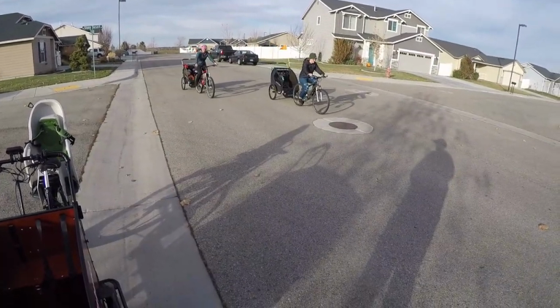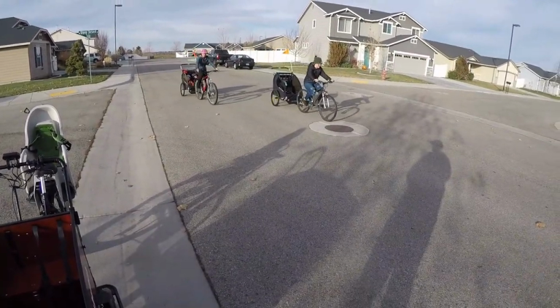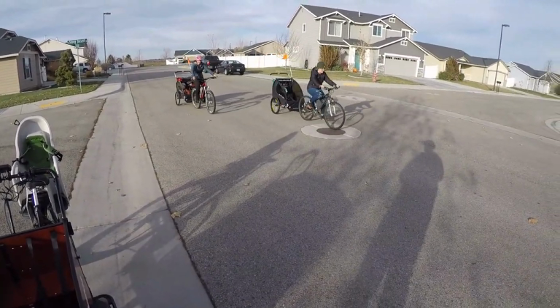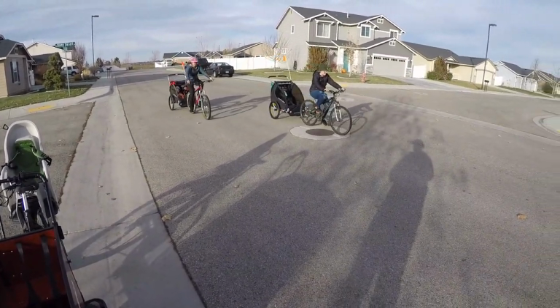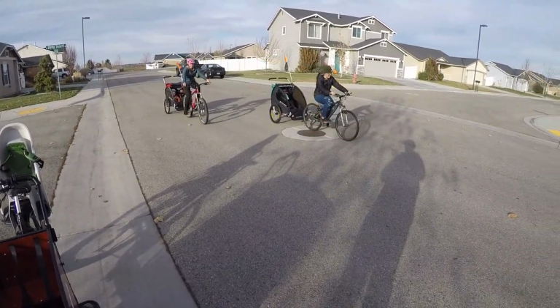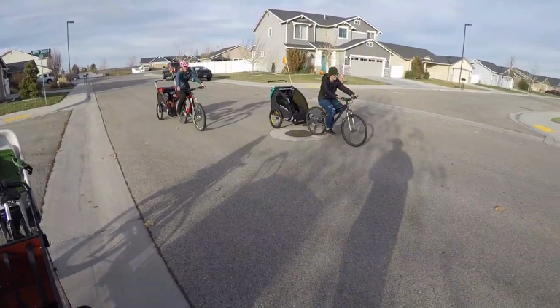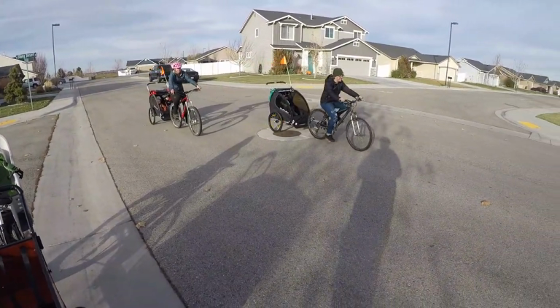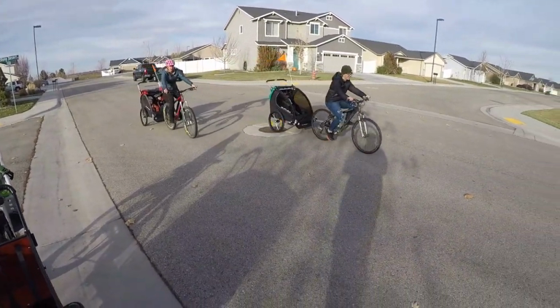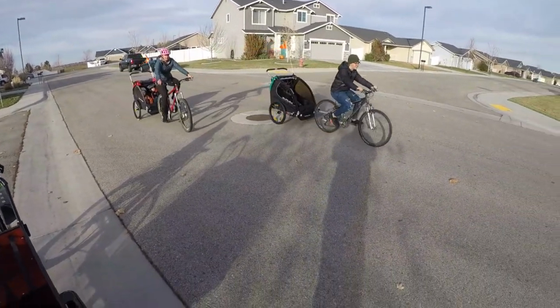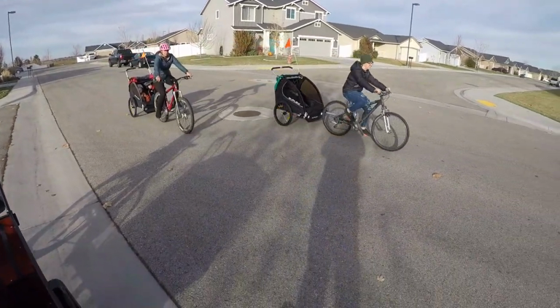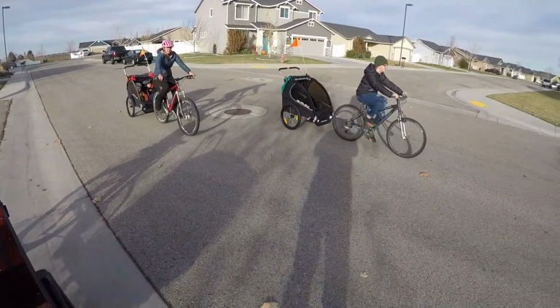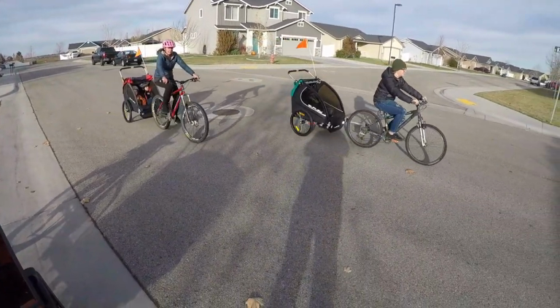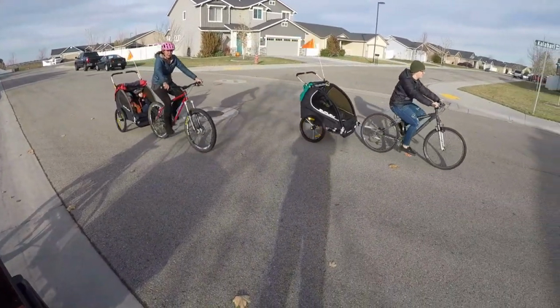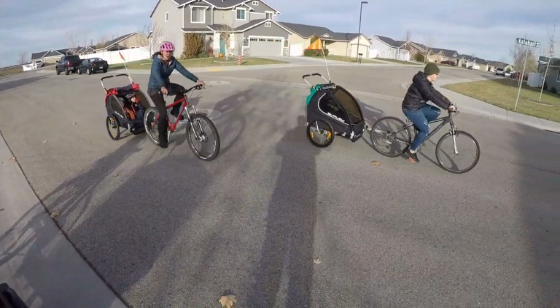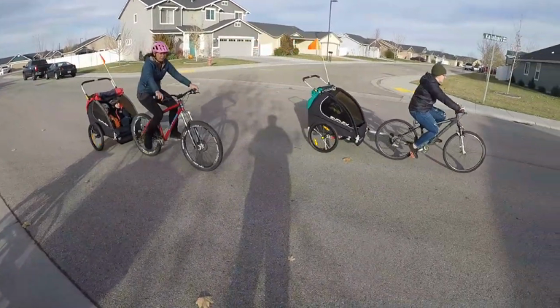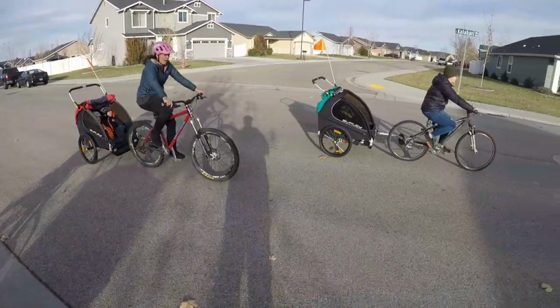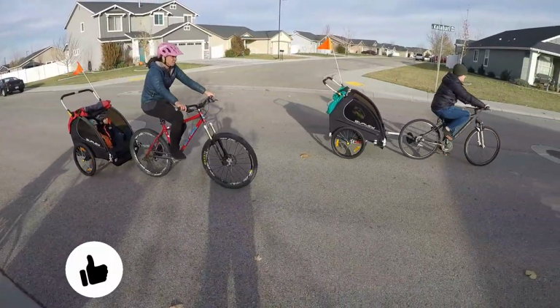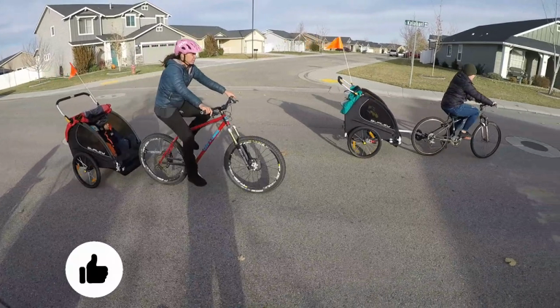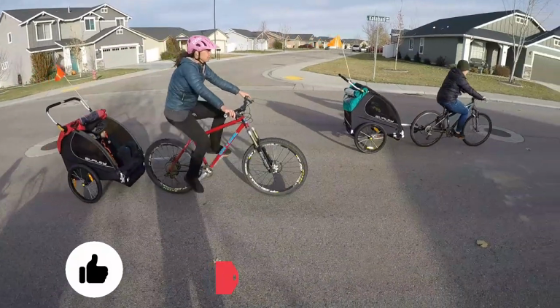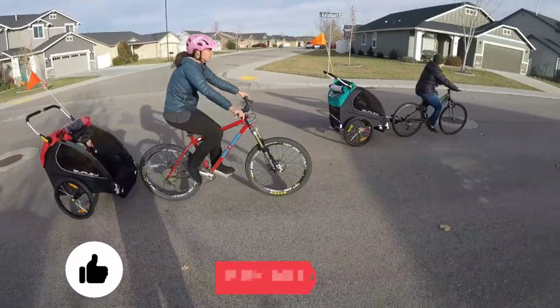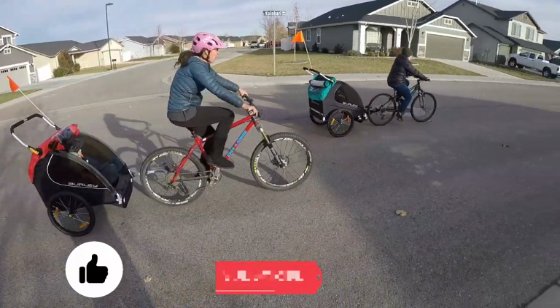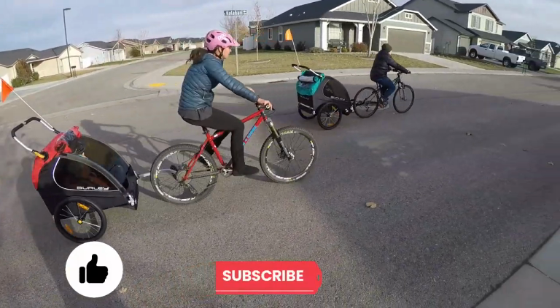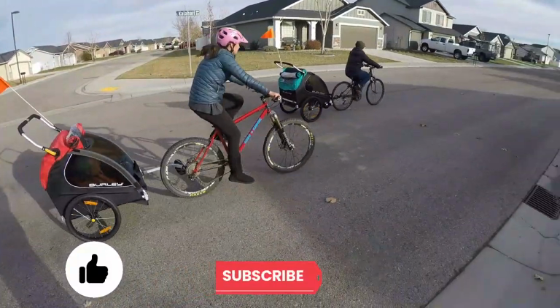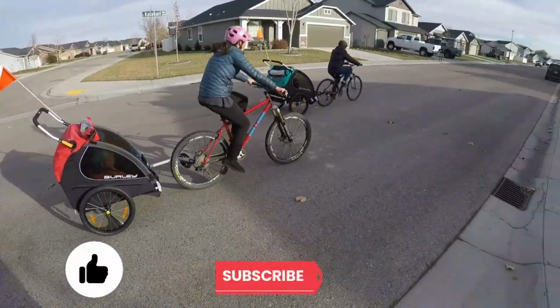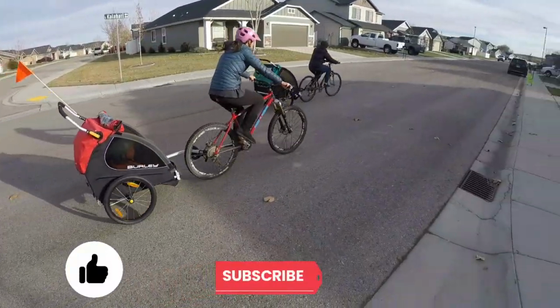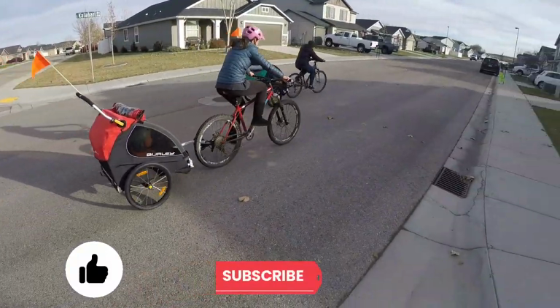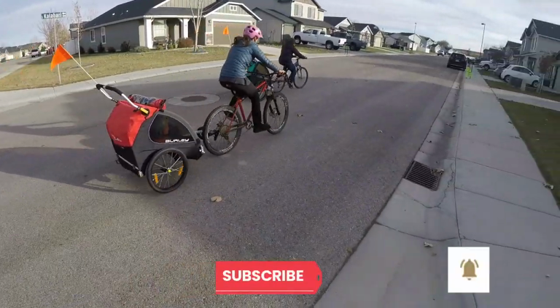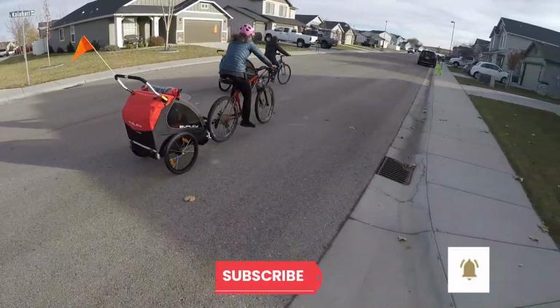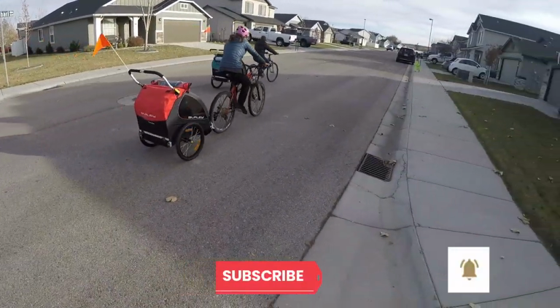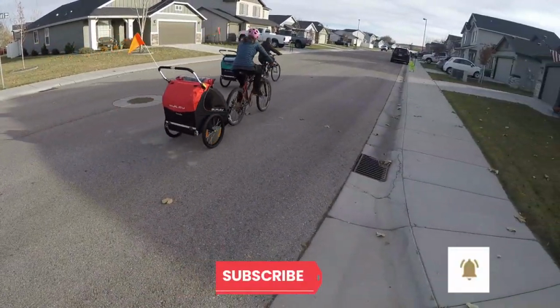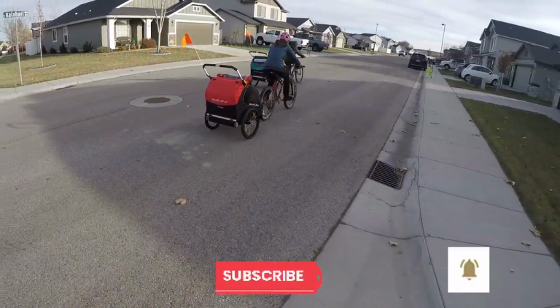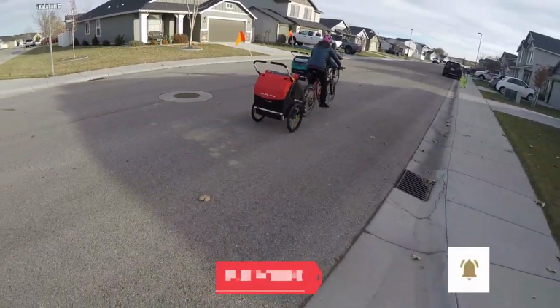A written review can be found at the link below along with other family-friendly bike gear. Thanks for watching and please remember to like, subscribe, and ring the bell.